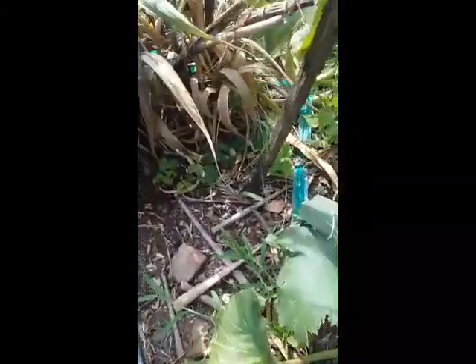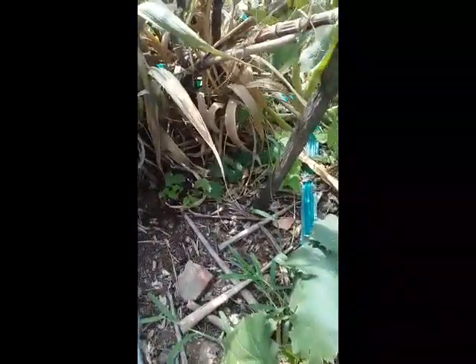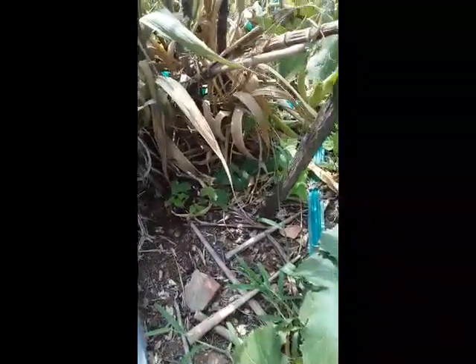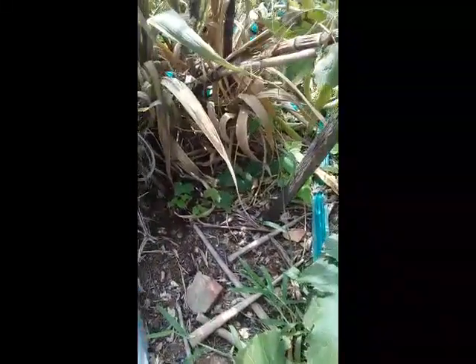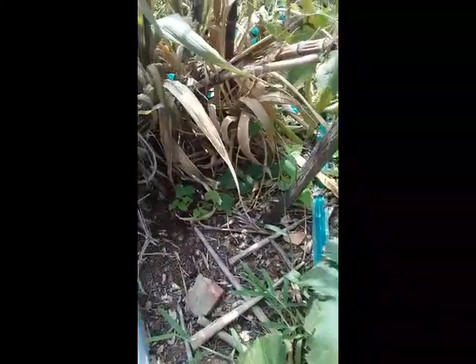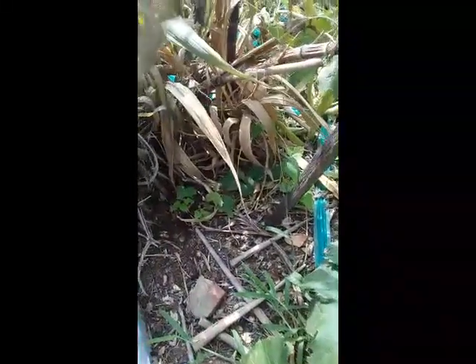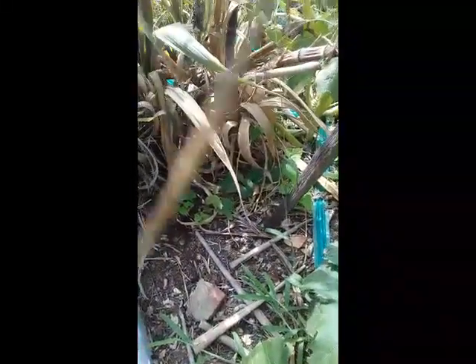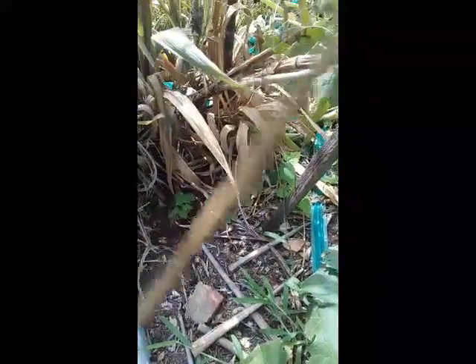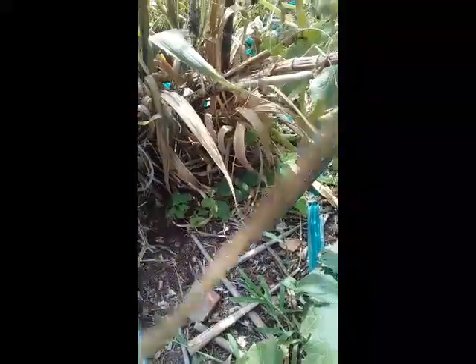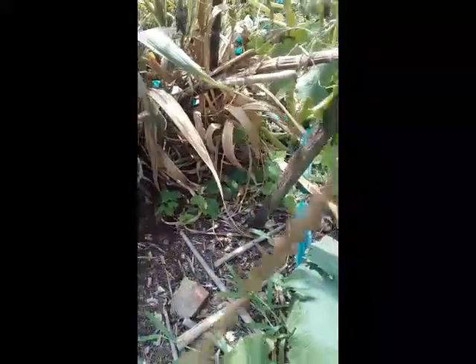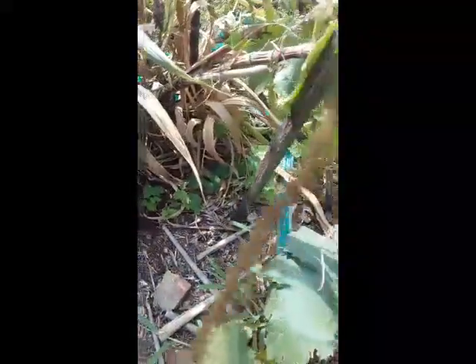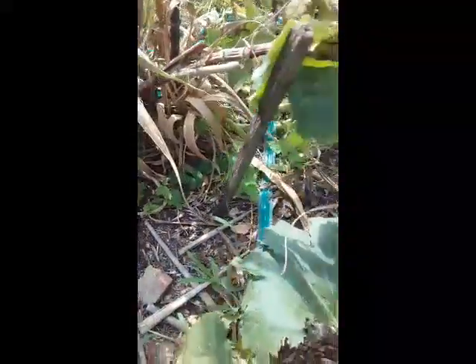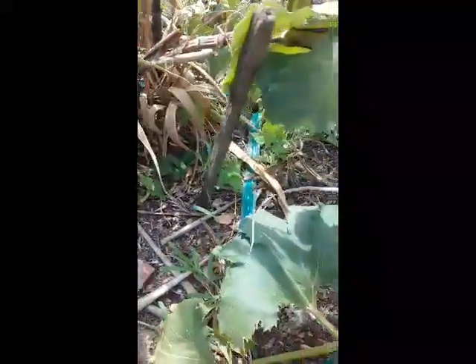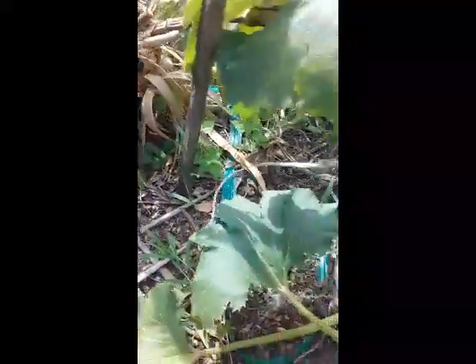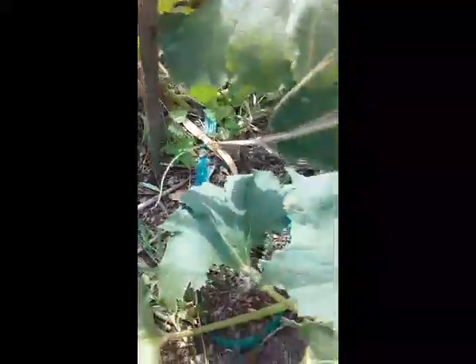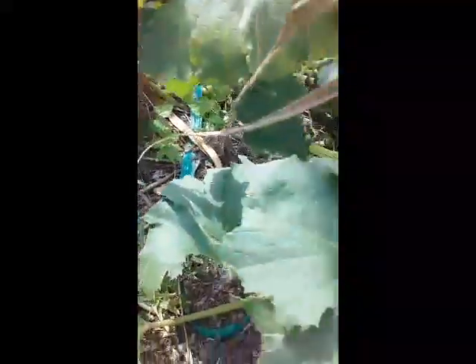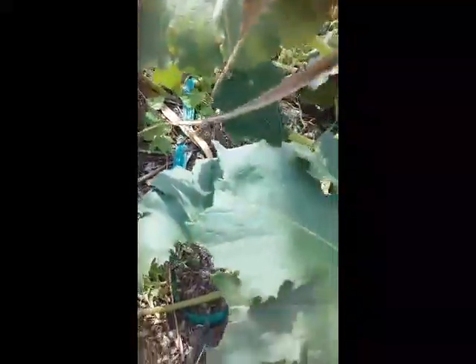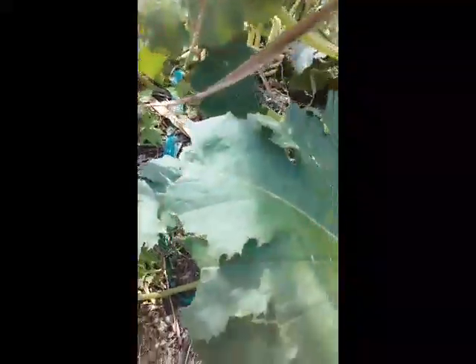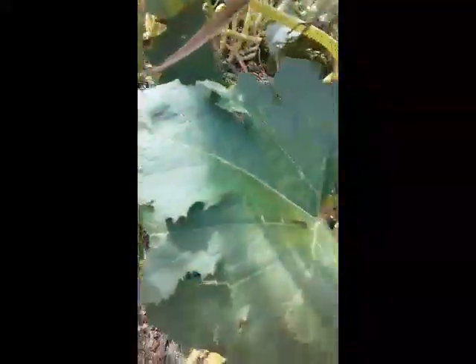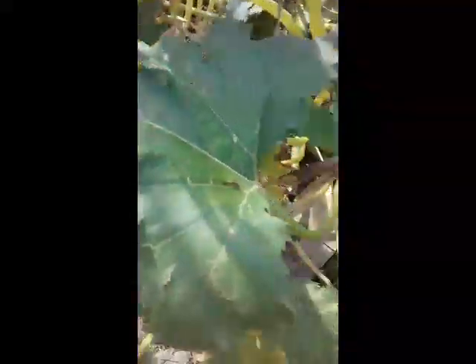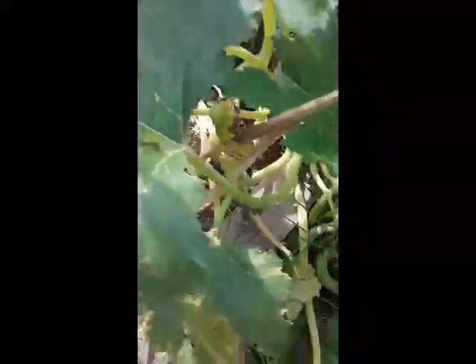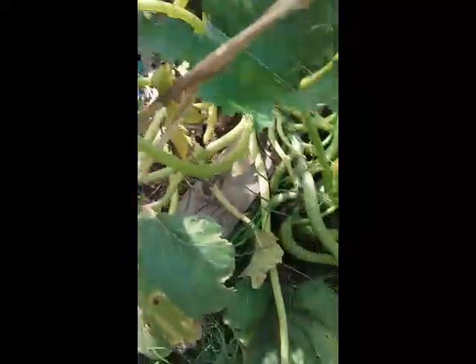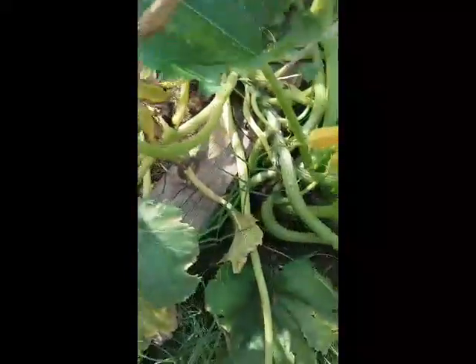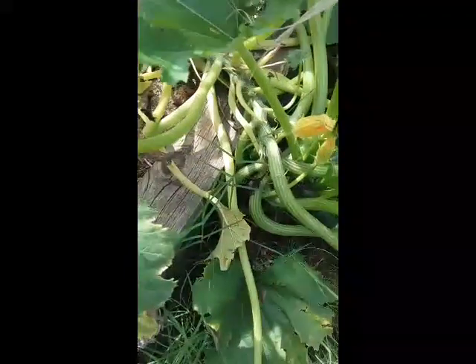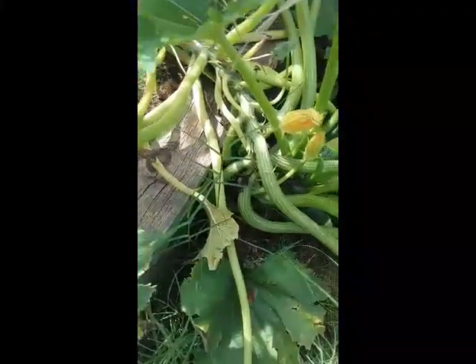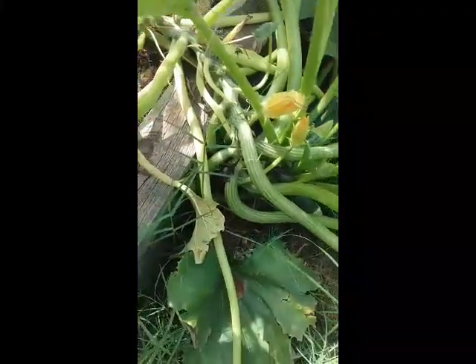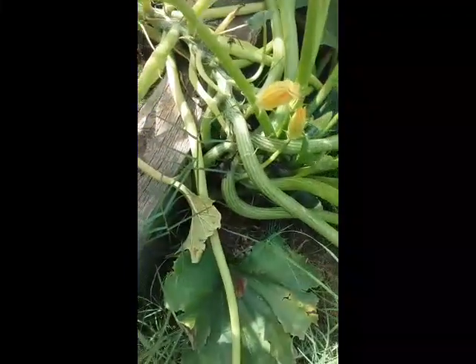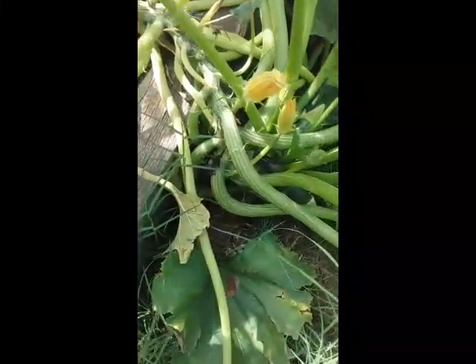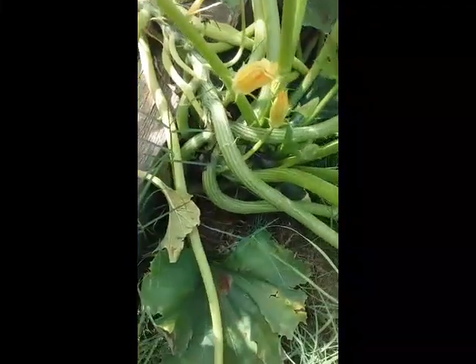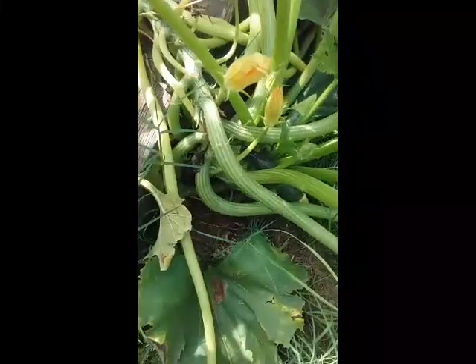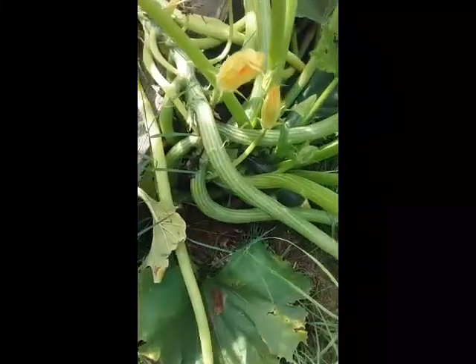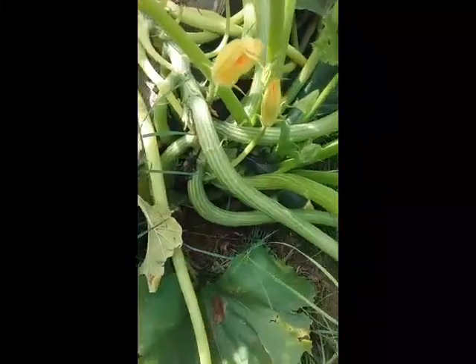Those hops — this is Tettnang hops. Not quite as robust as the other two varieties I've got.